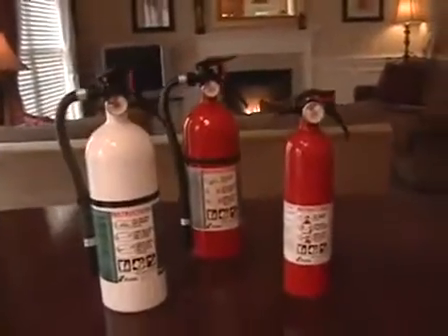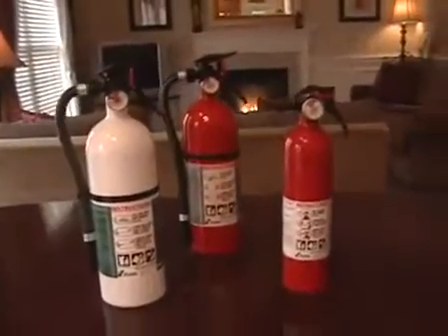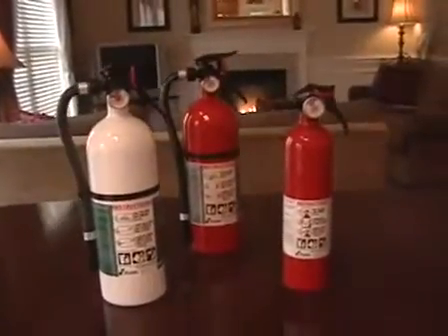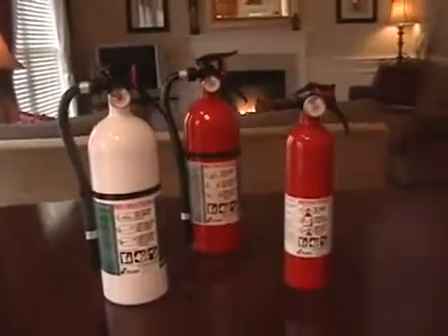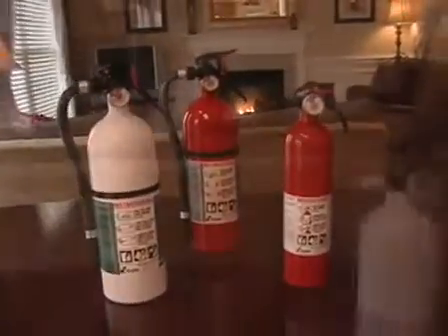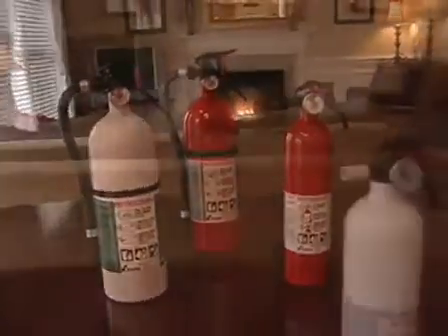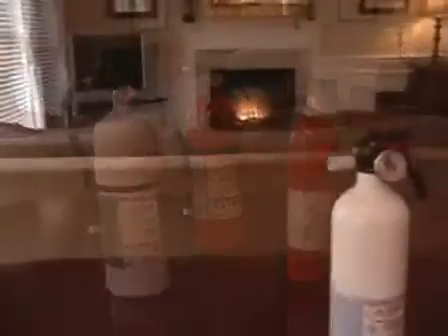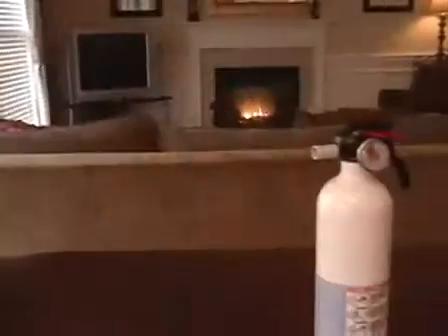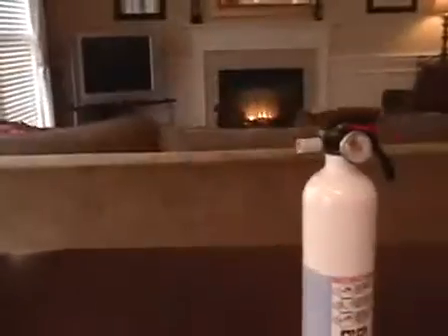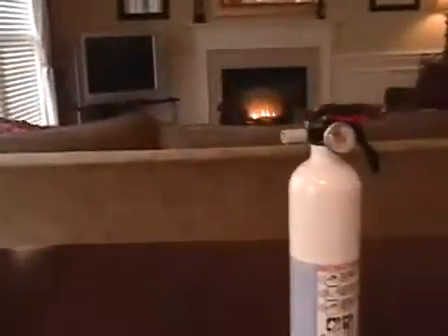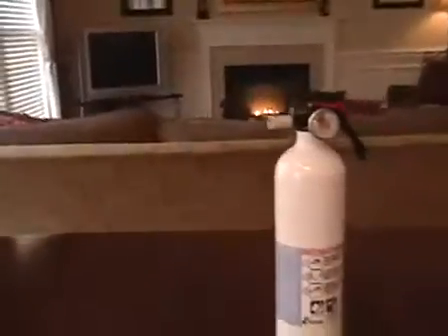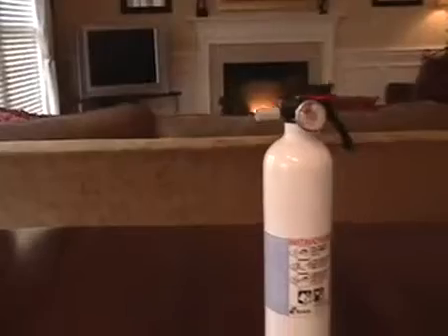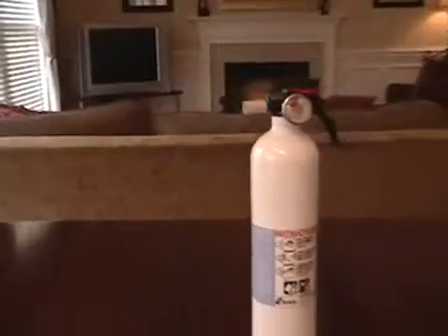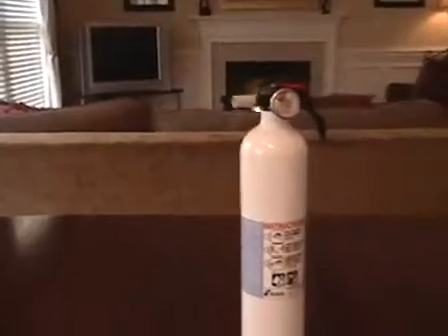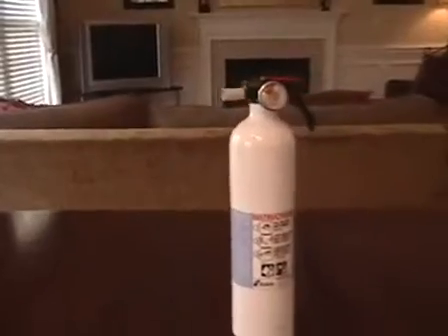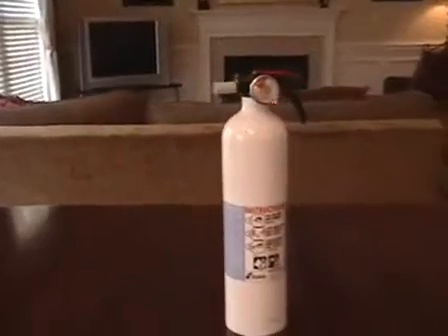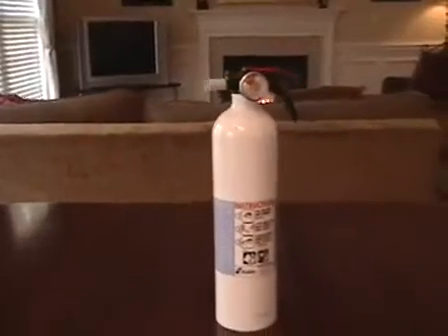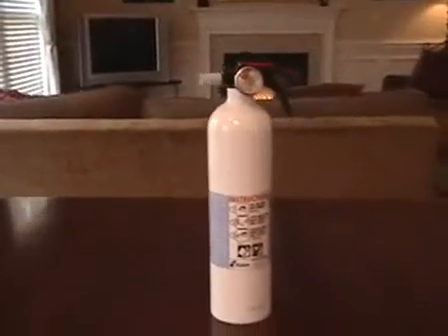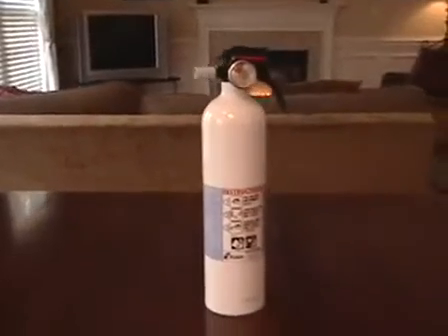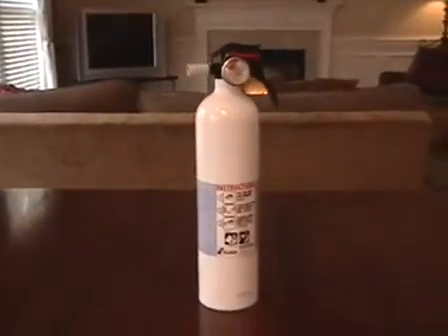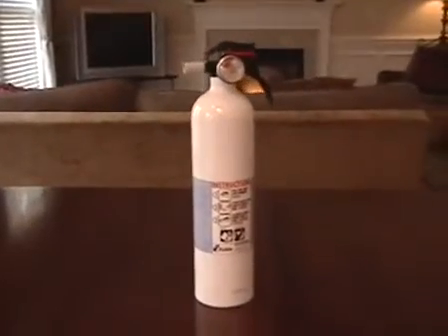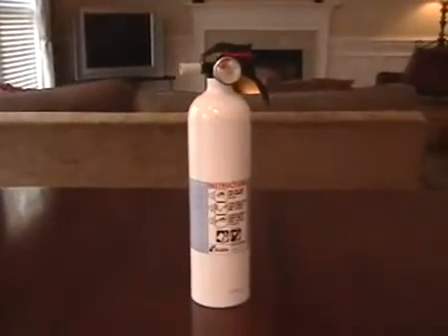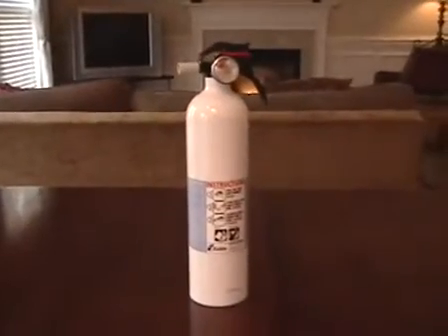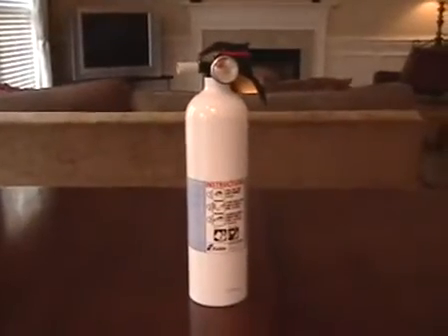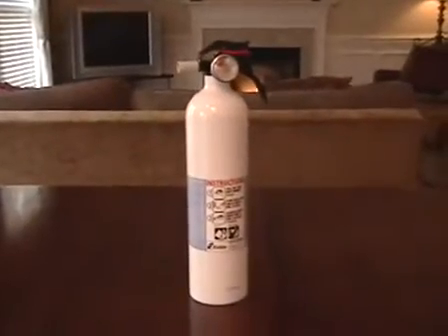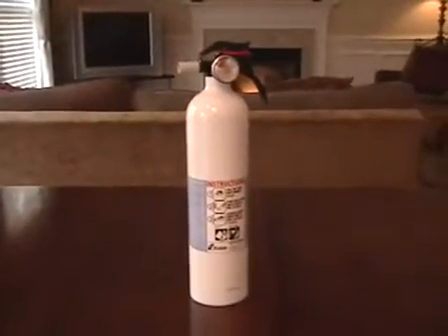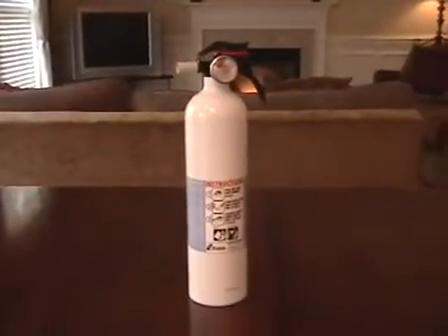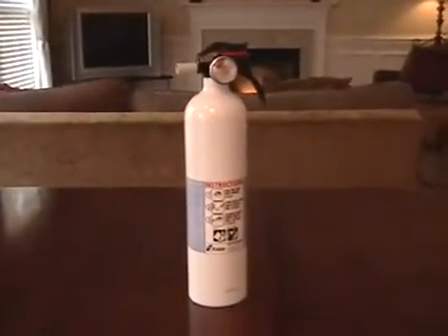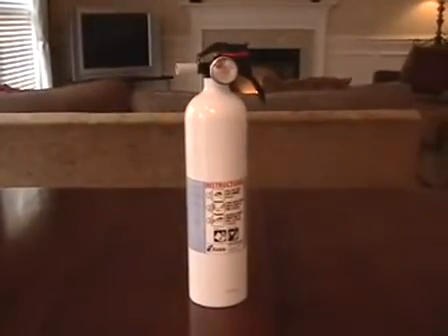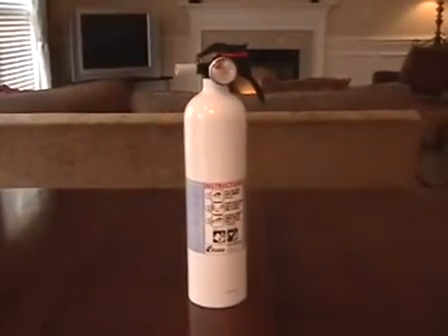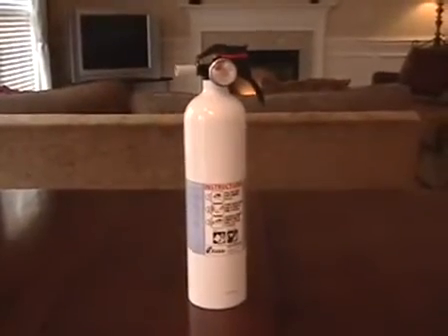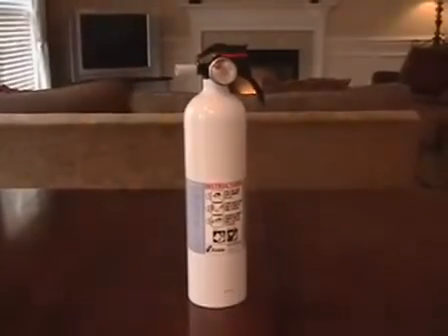For kitchens, garages, and vehicles, choose an extinguisher rated B, C that allows for easier clean-up.